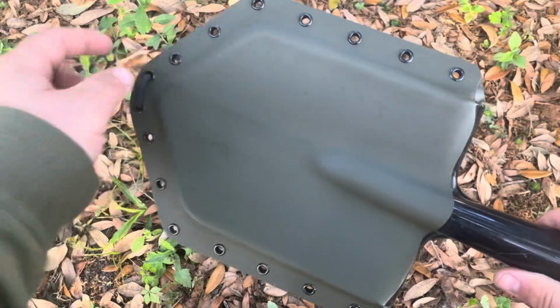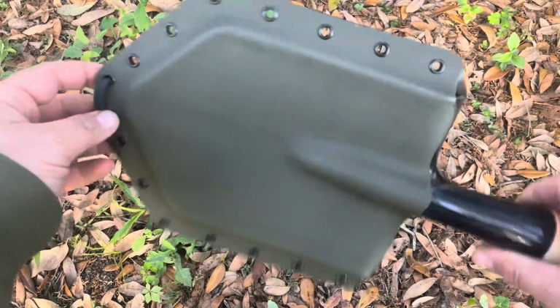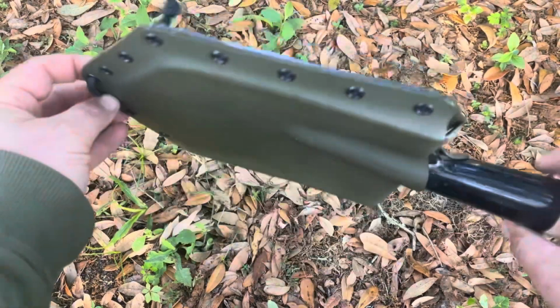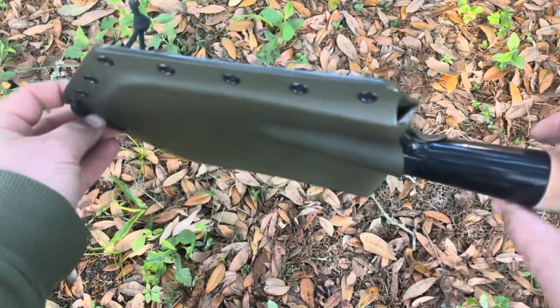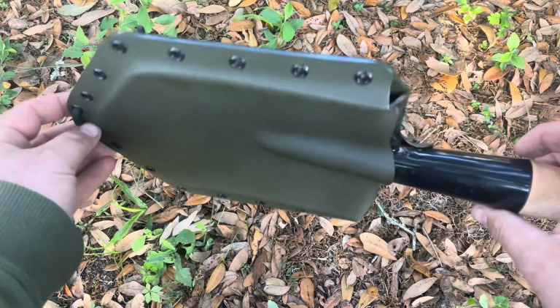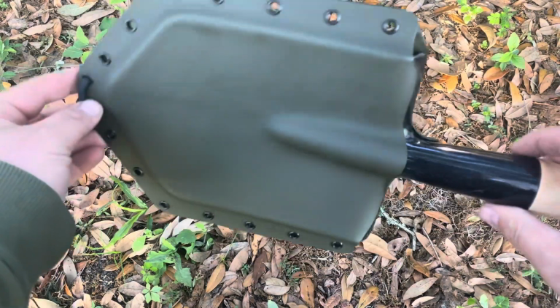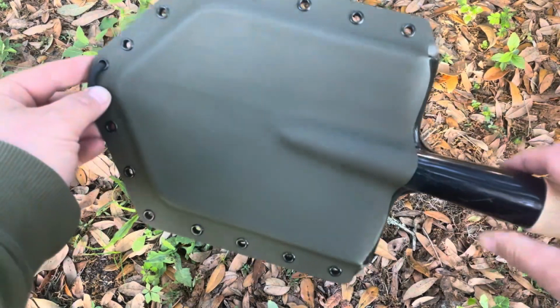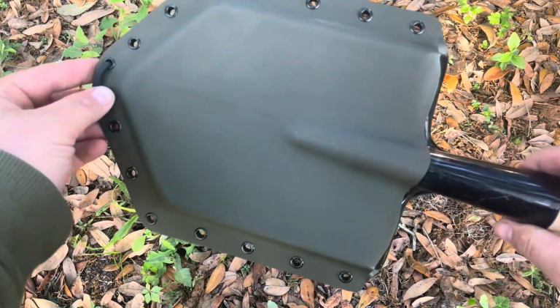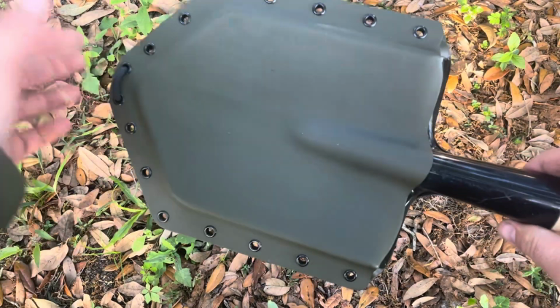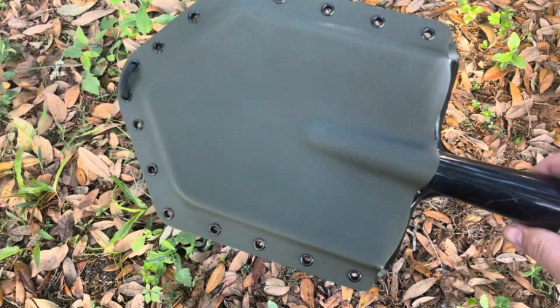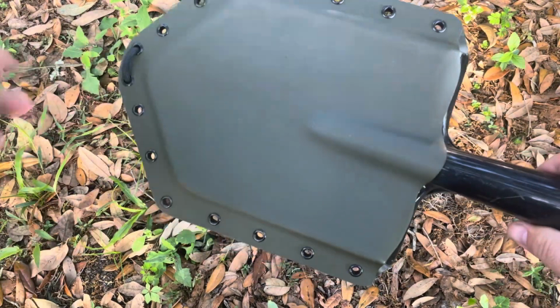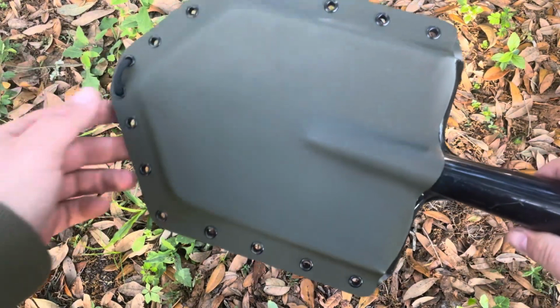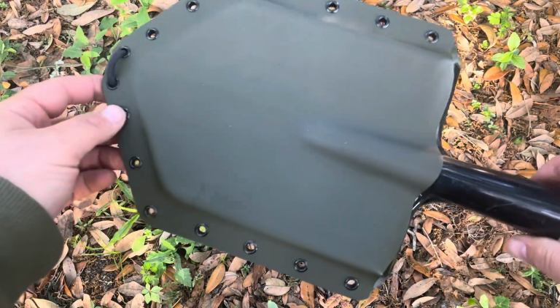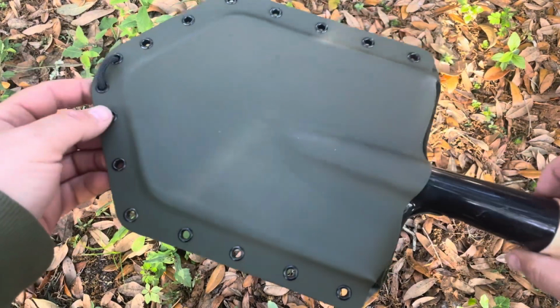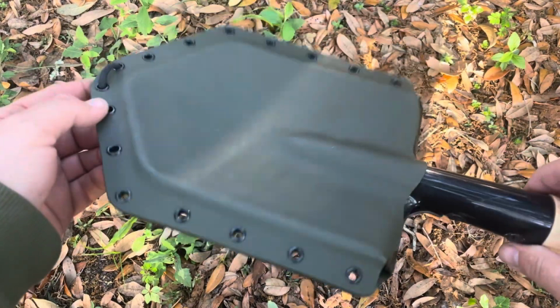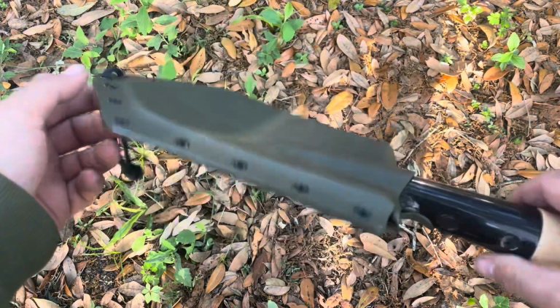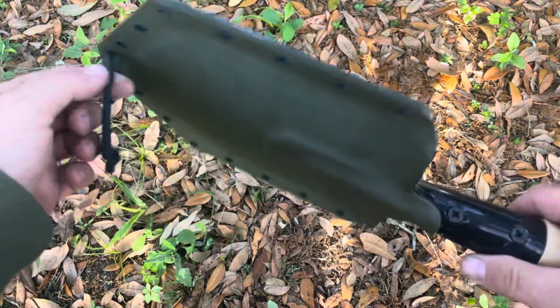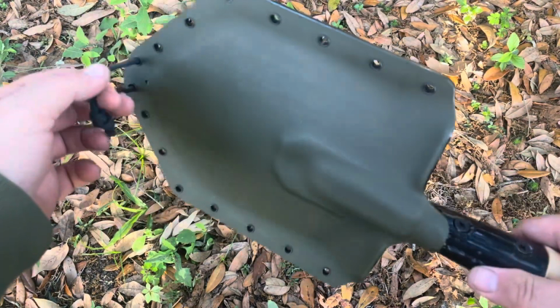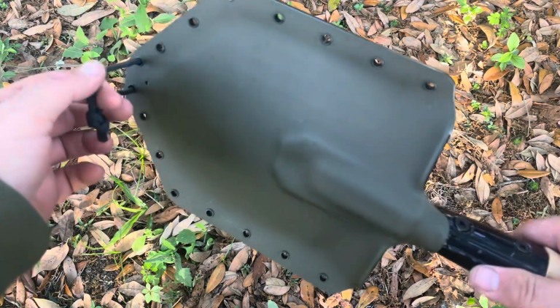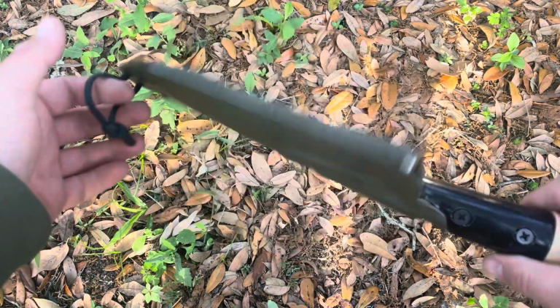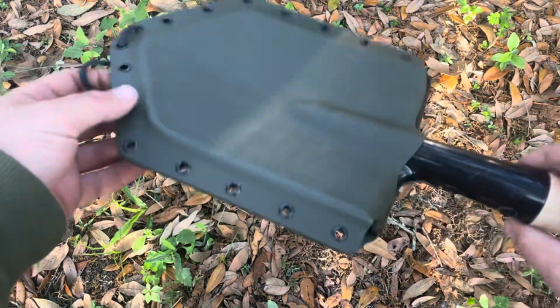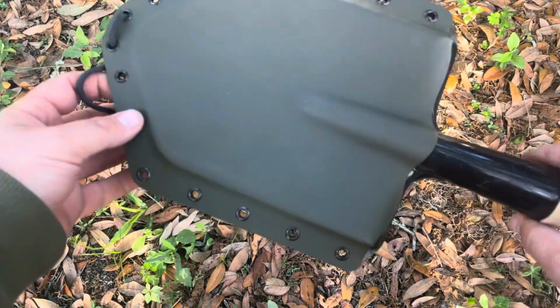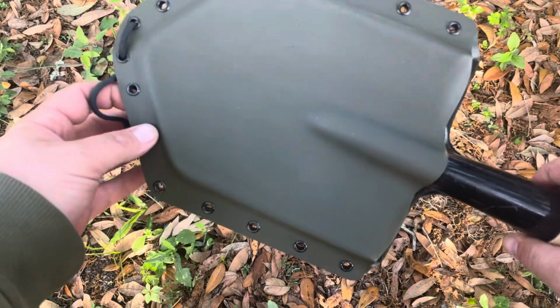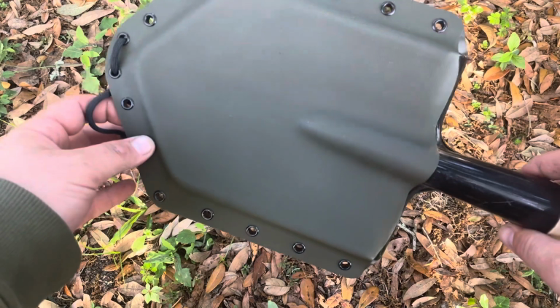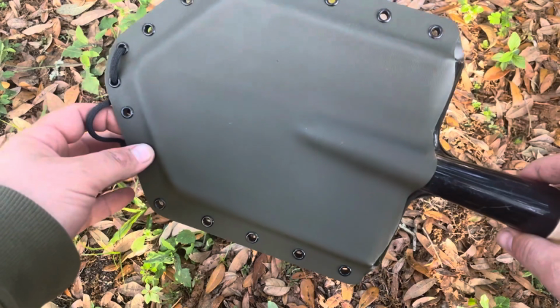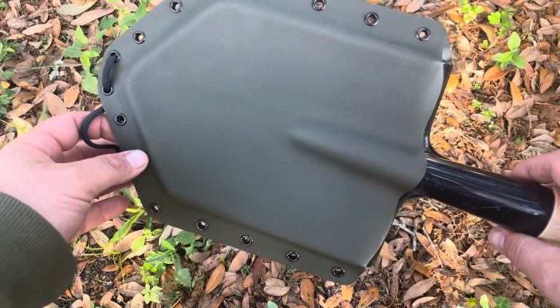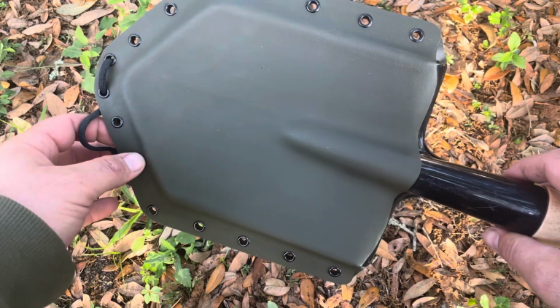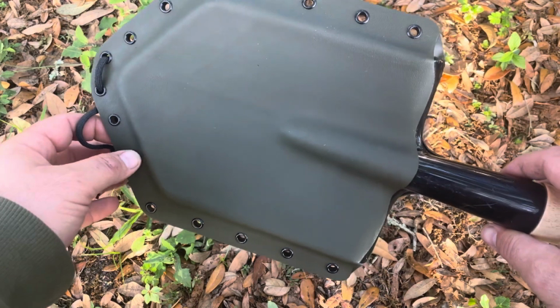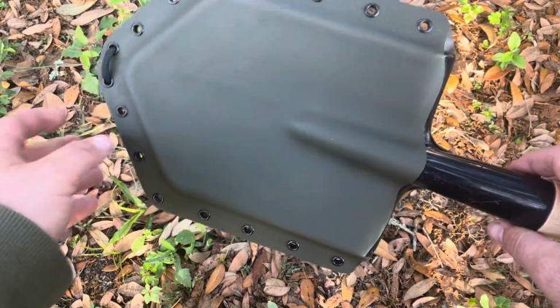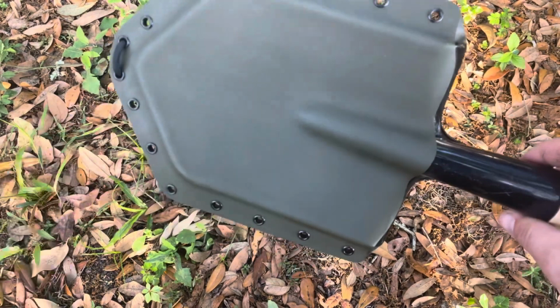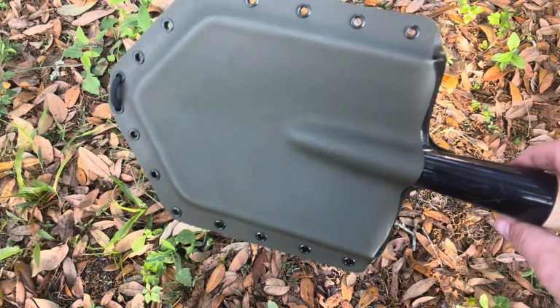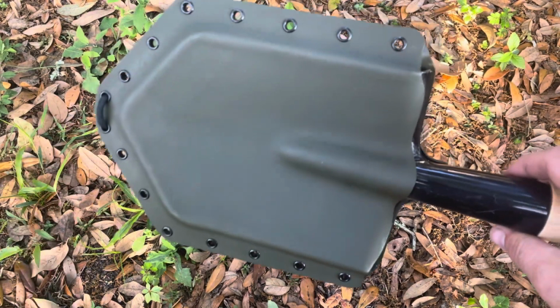This larger shovel works really well for use in your truck, your camper, and stuff like that, so you have a little bit bigger shovel to use.